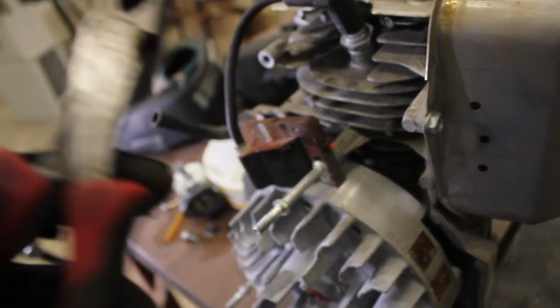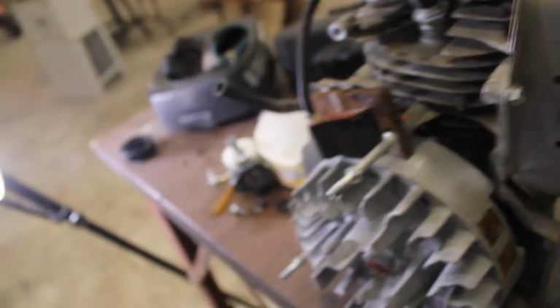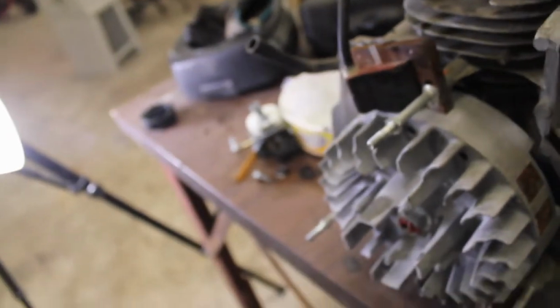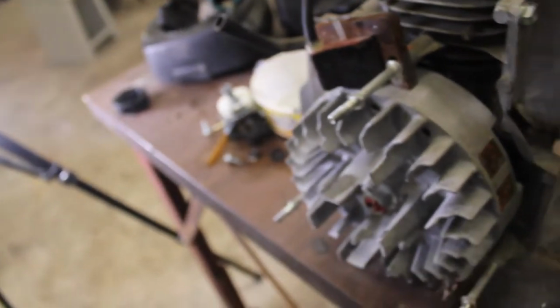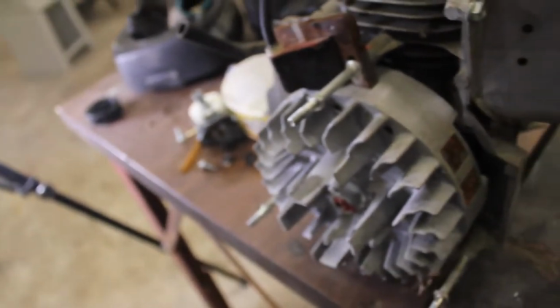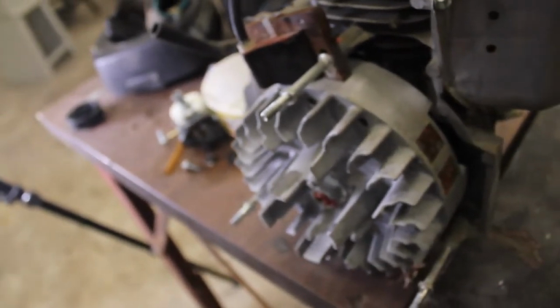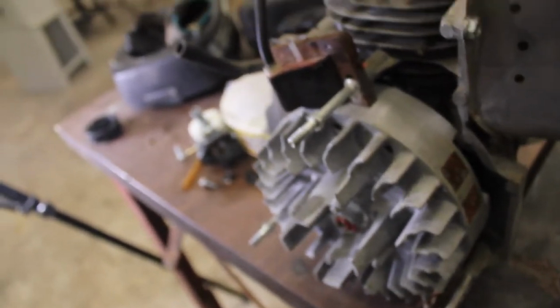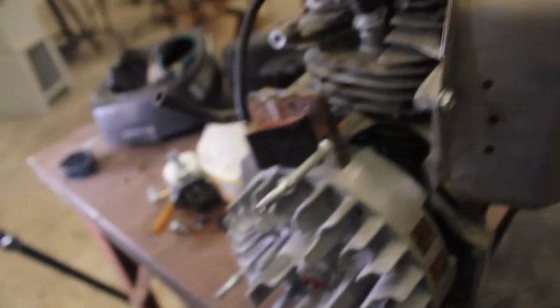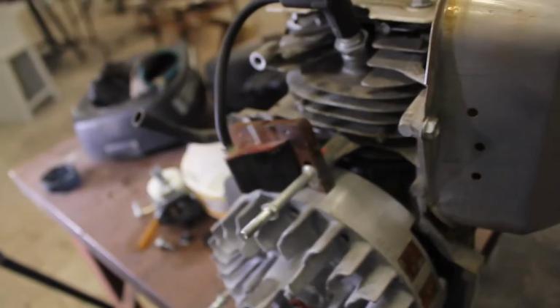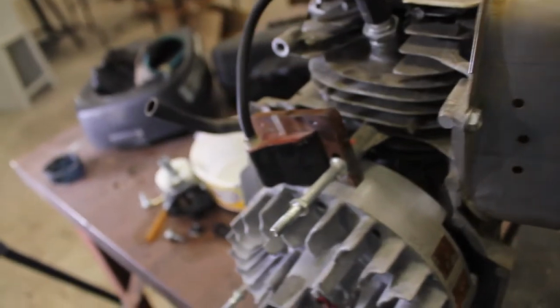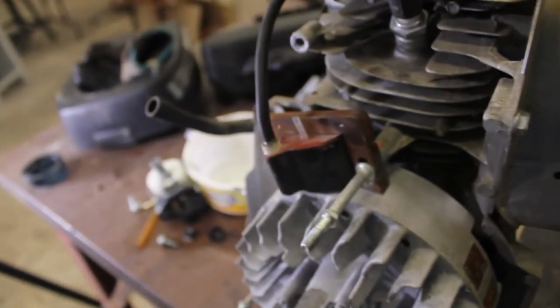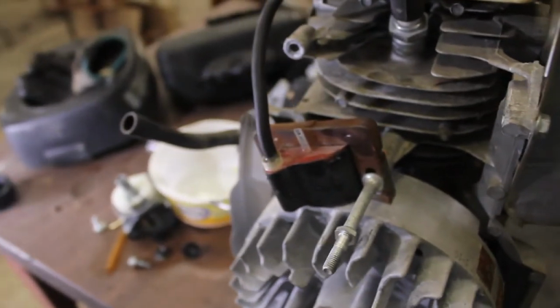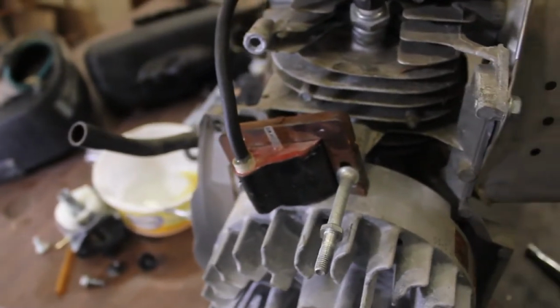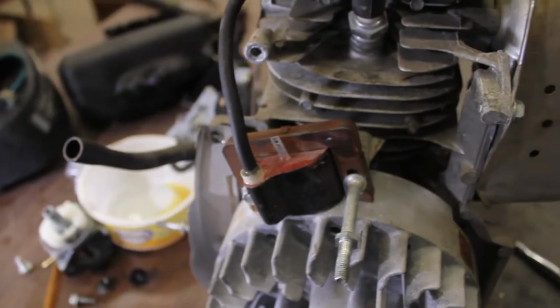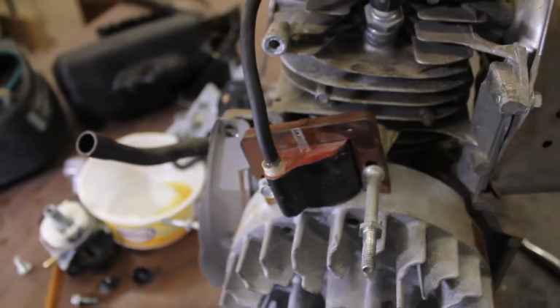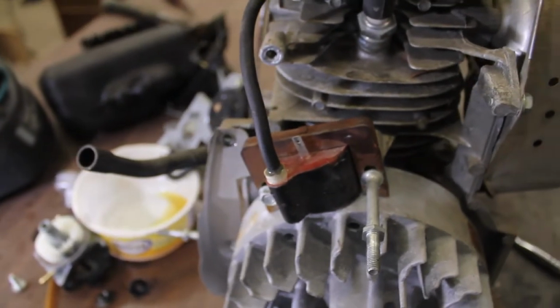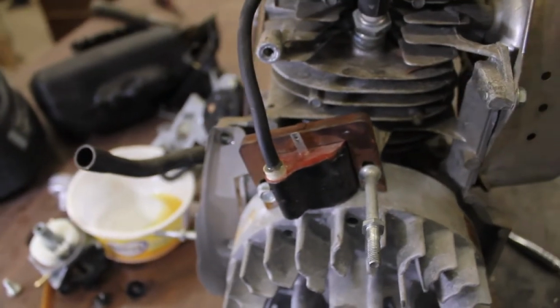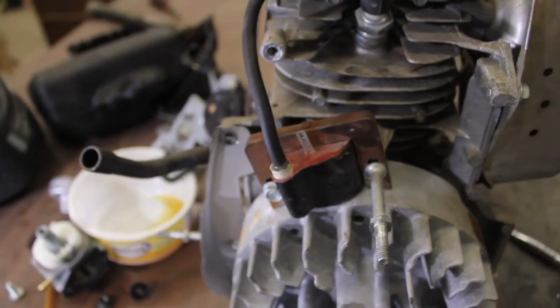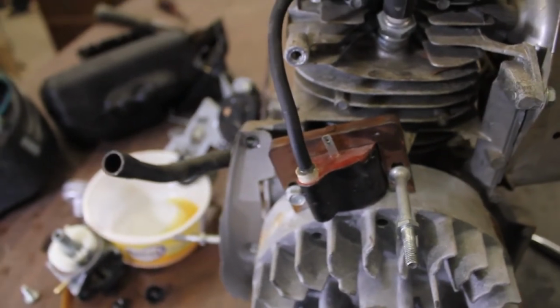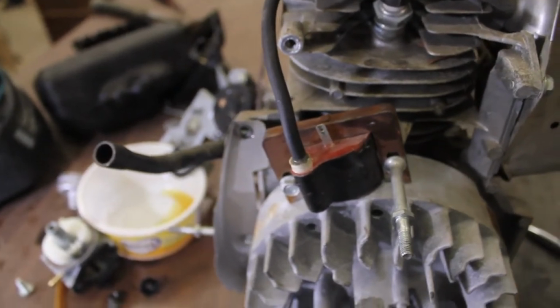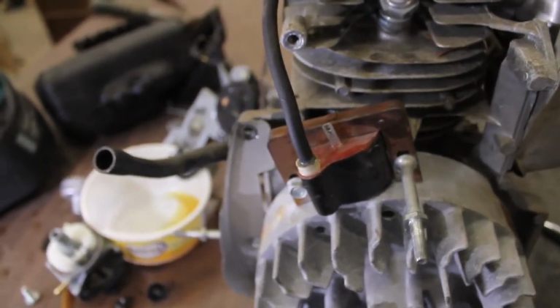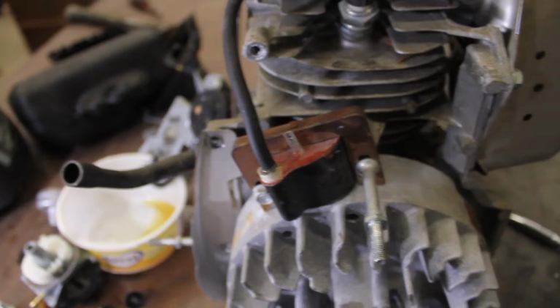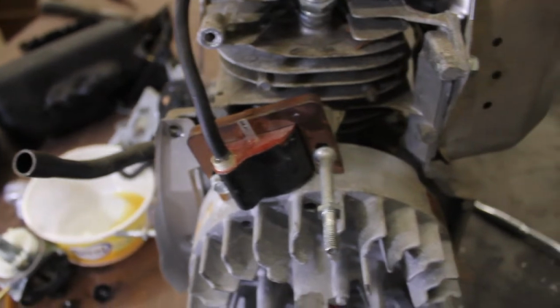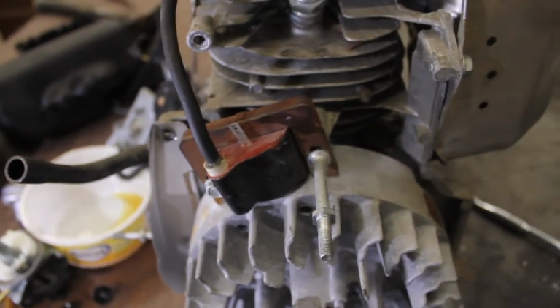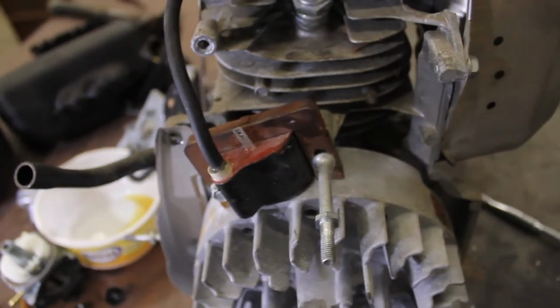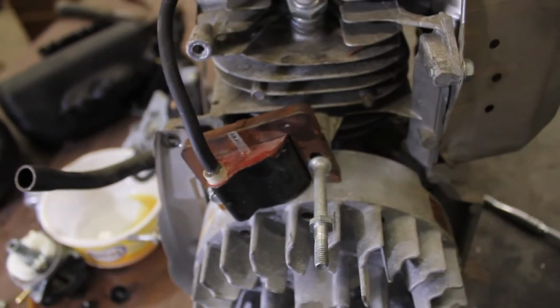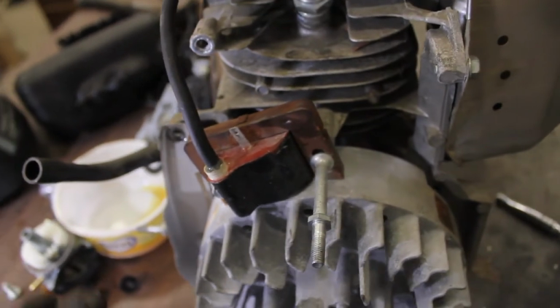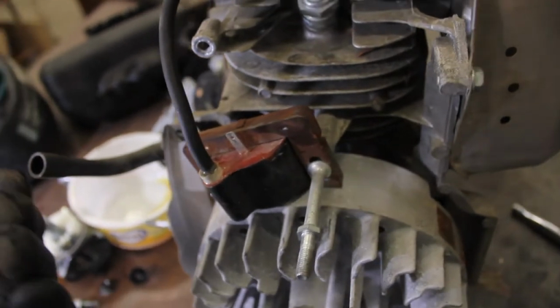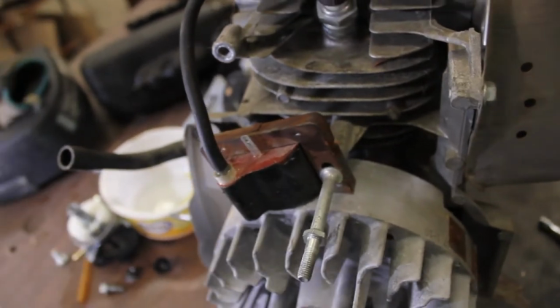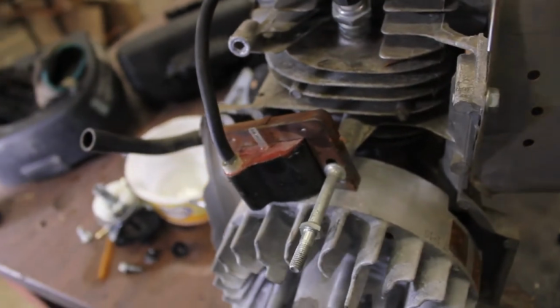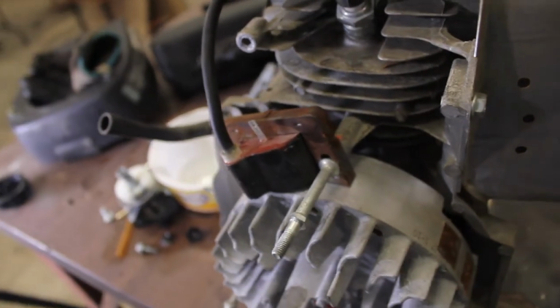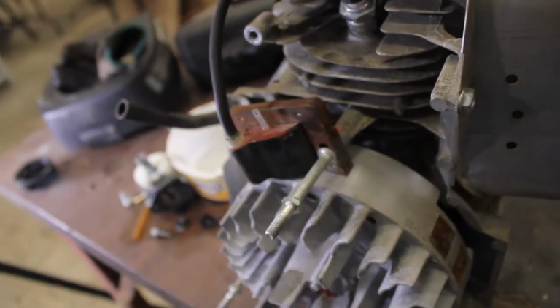That's just how it's made. It's a really good feature, and if you want to run a kill switch or a key switch, use that basic principle and you can figure out how to do it.